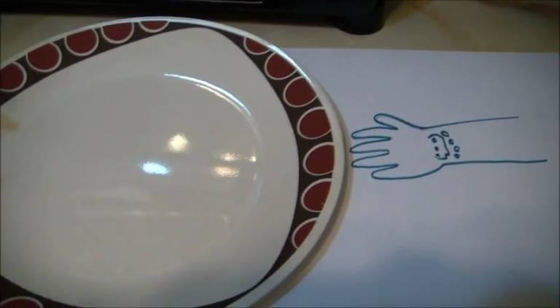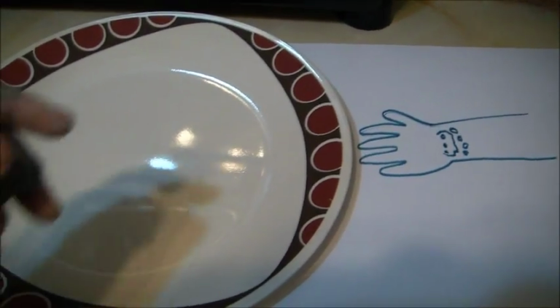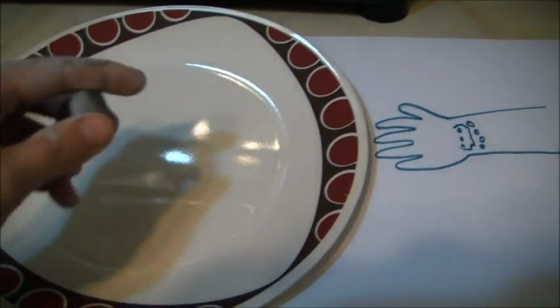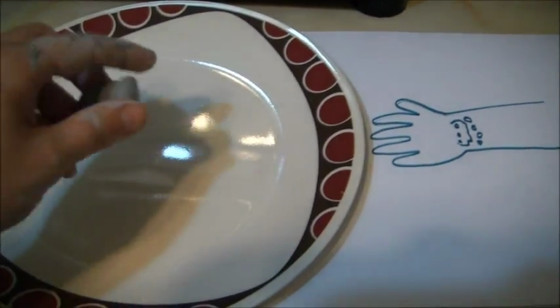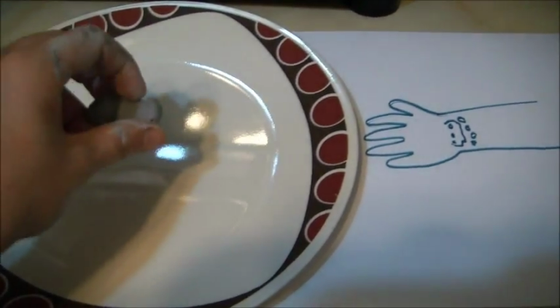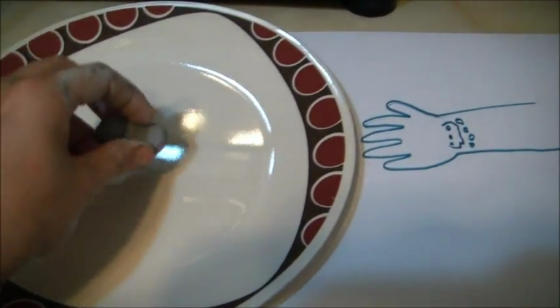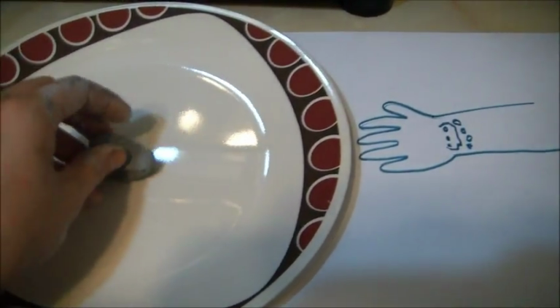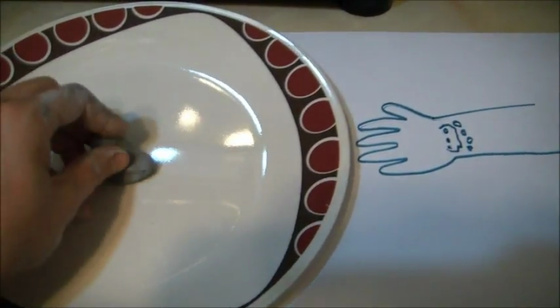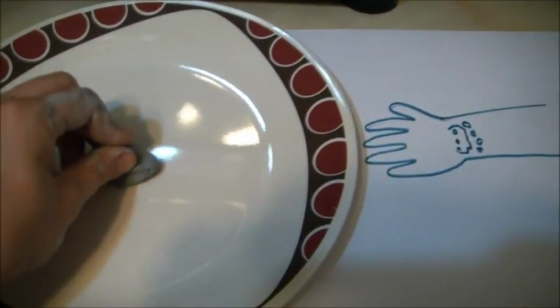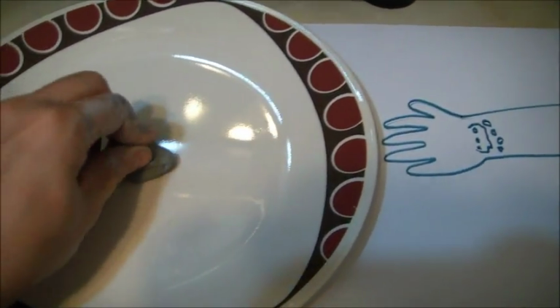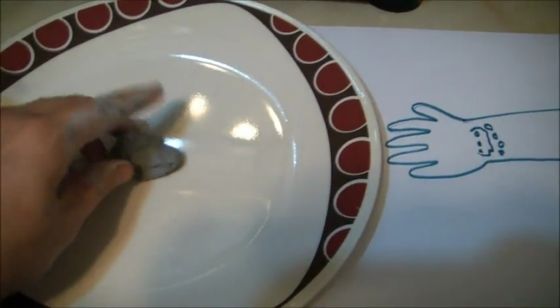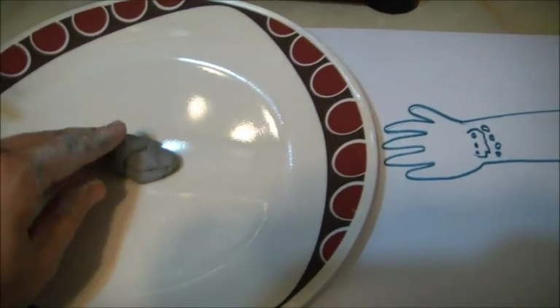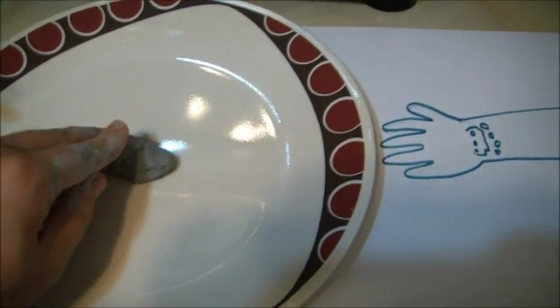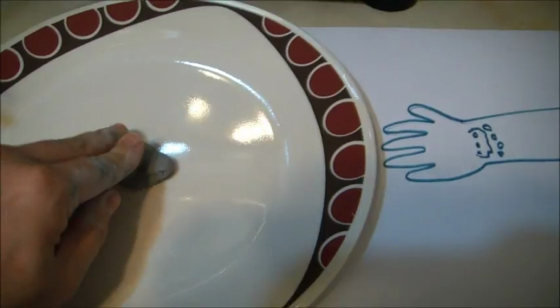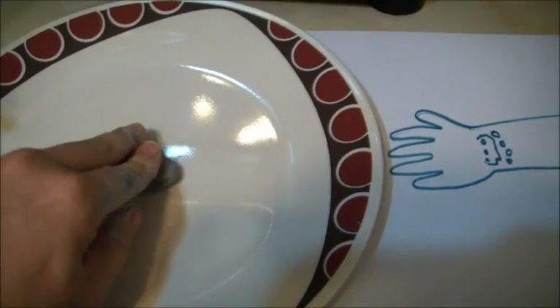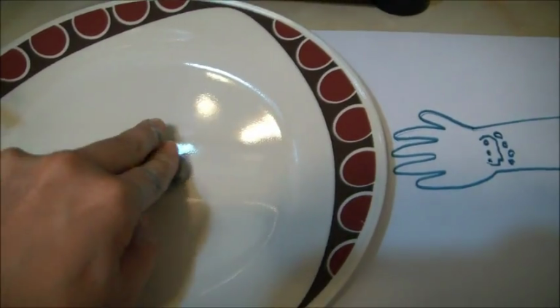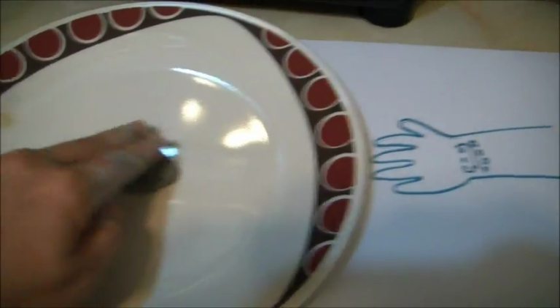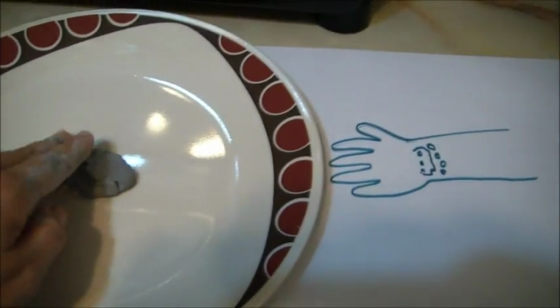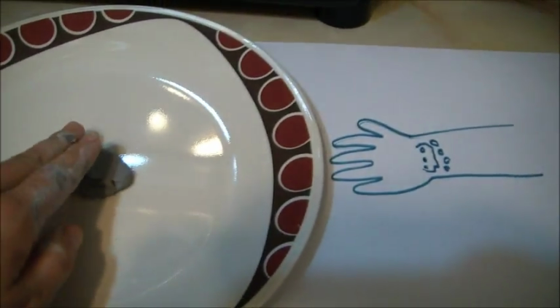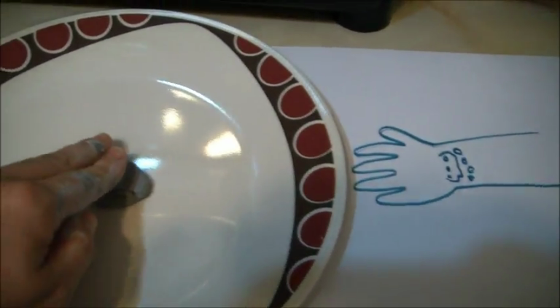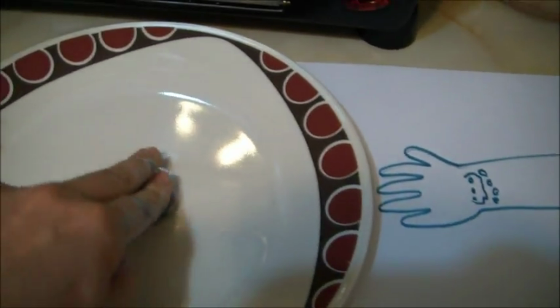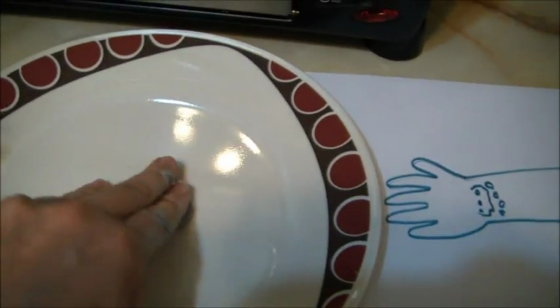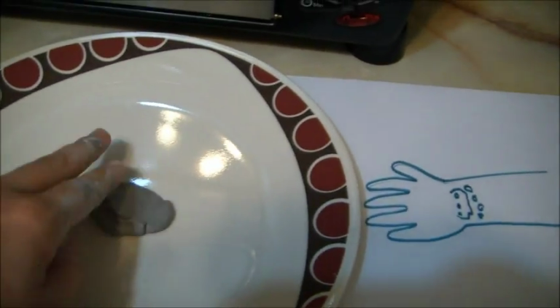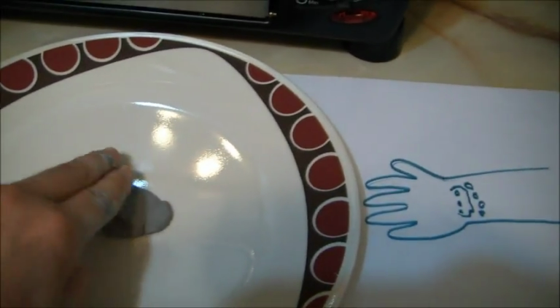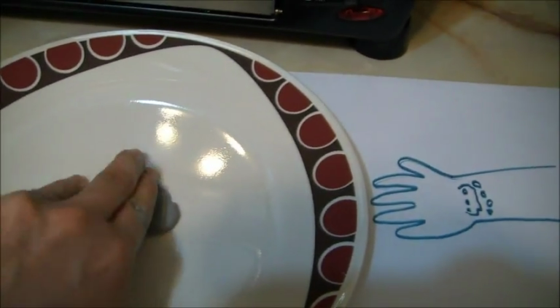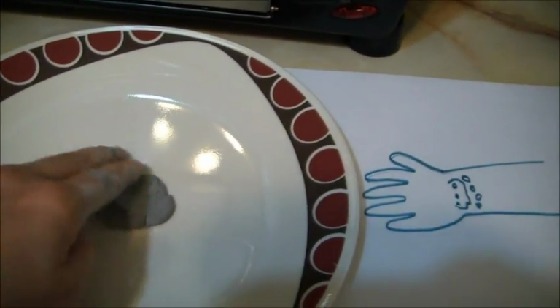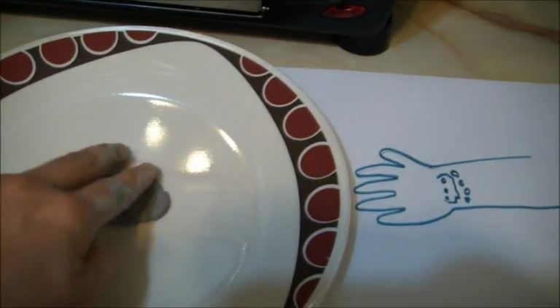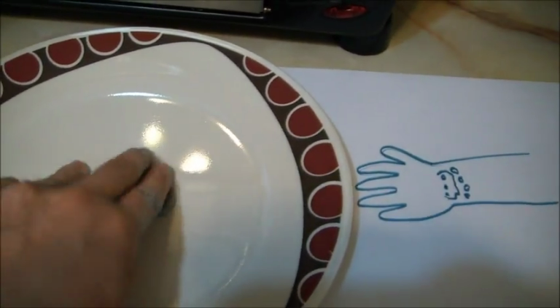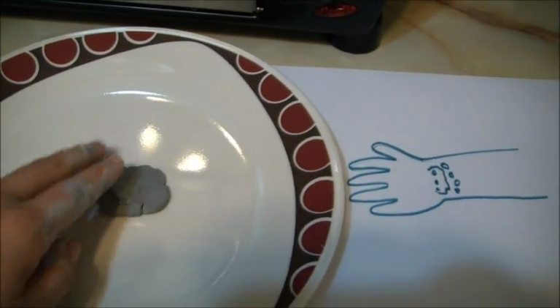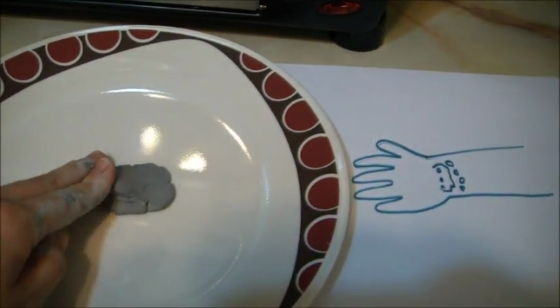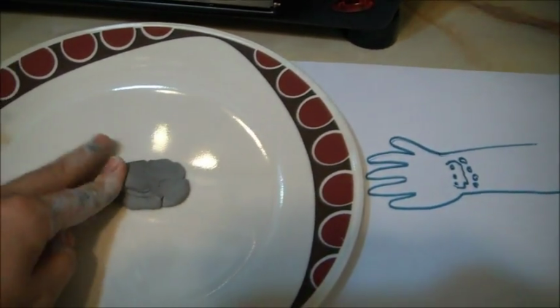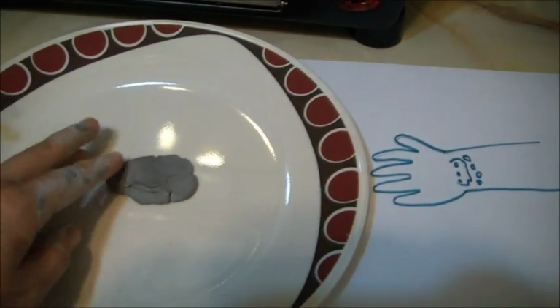I'll show you on clay. You can't make gelatin go into the skin — you have to build up a layer of gelatin and build the wounds into that layer. In order to make it look good, it should go smoothly from the raised lump with the injury onto the skin.